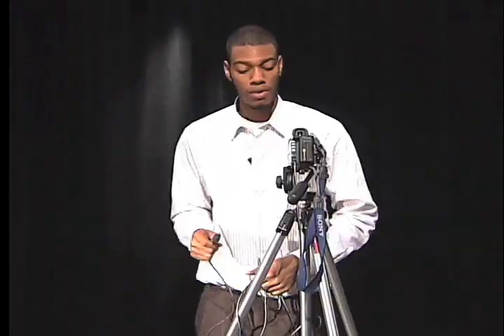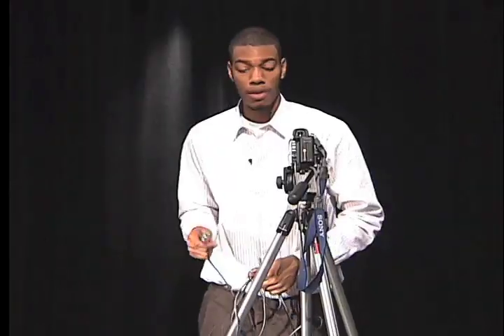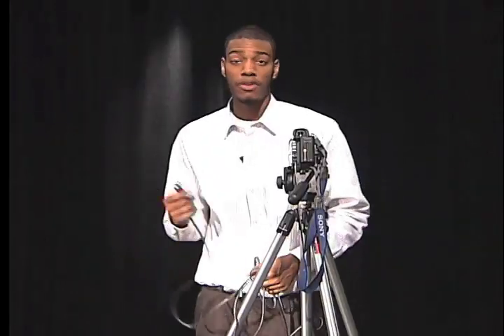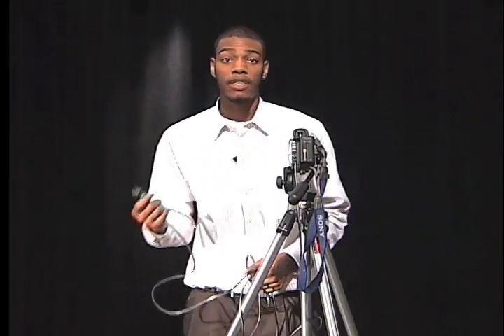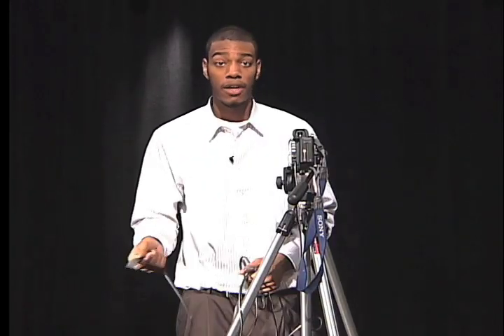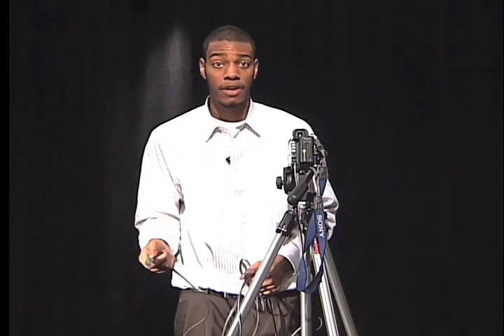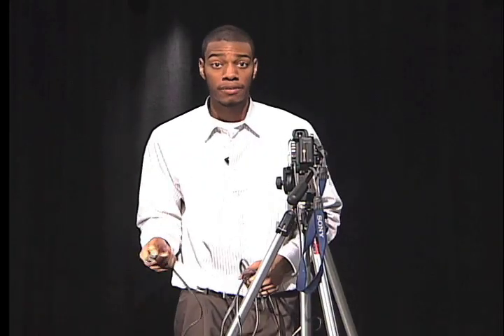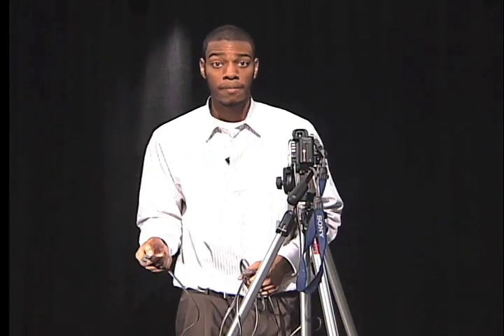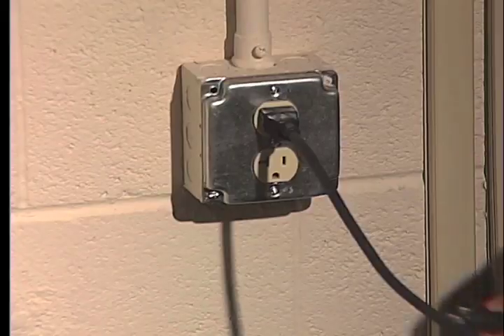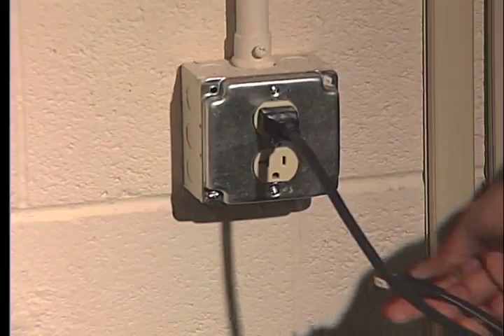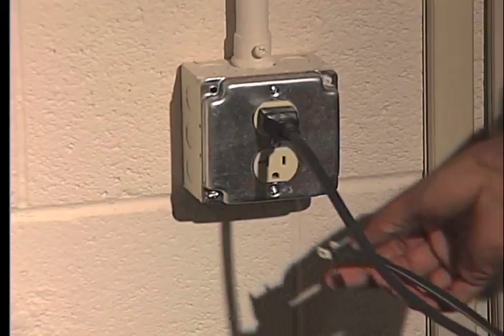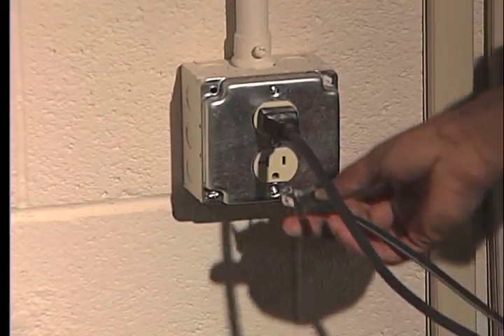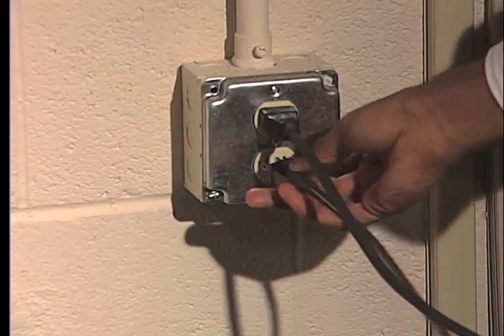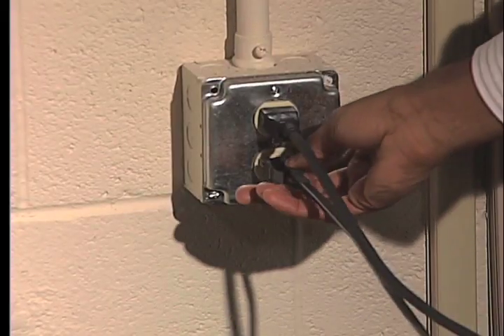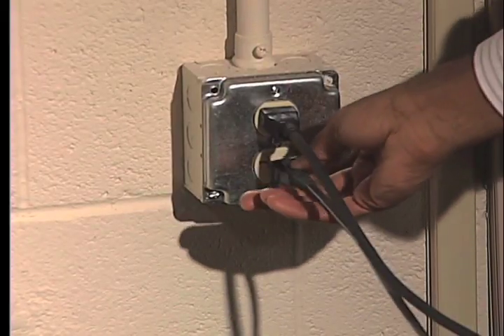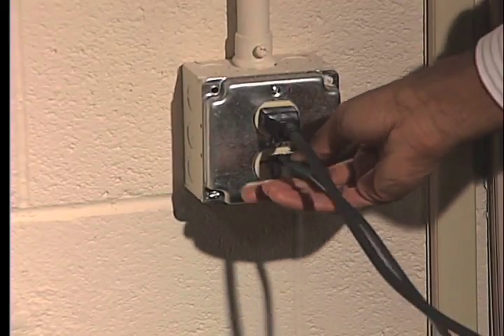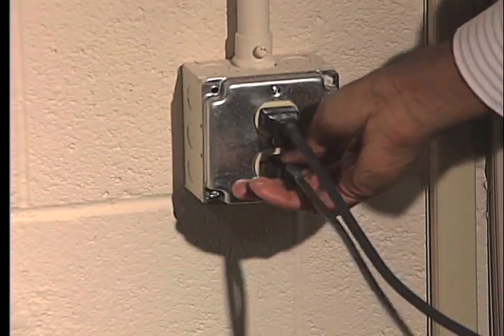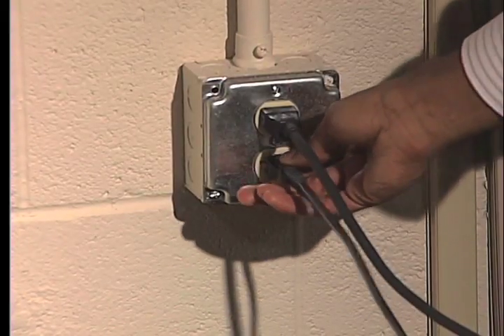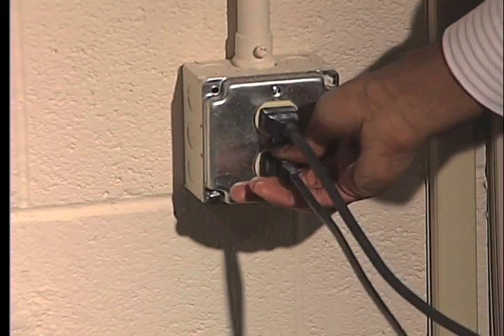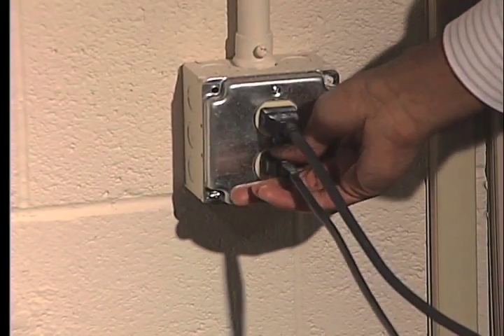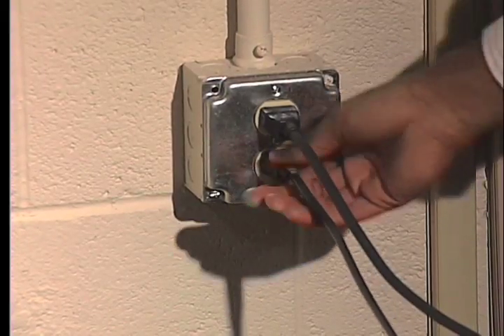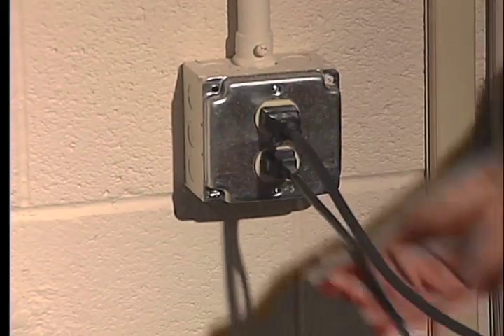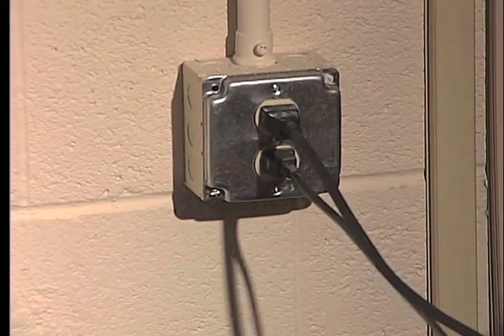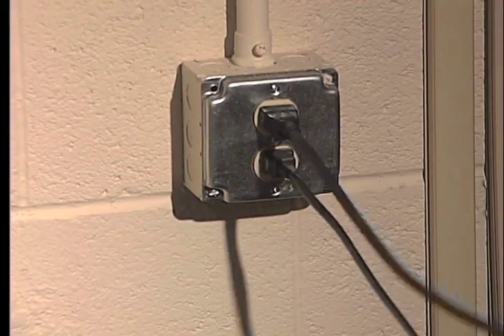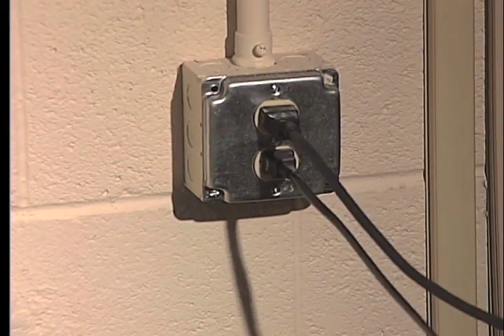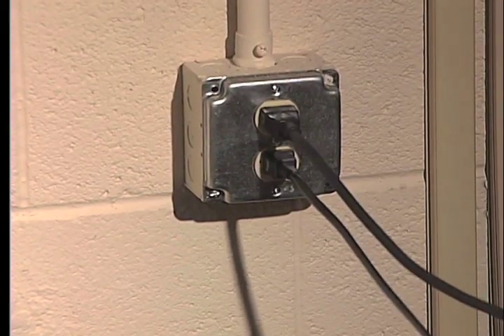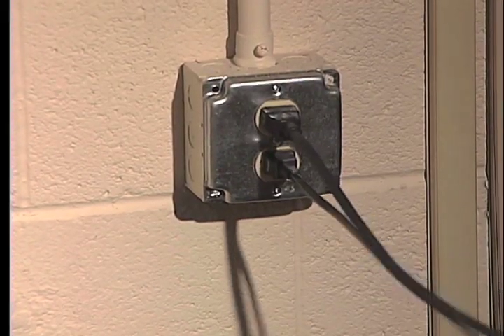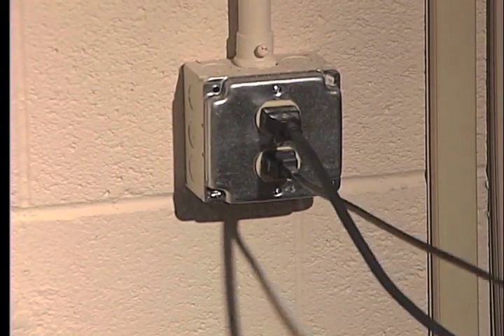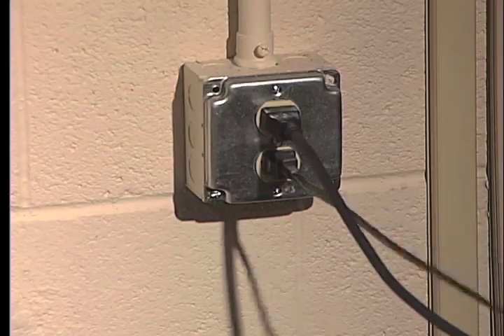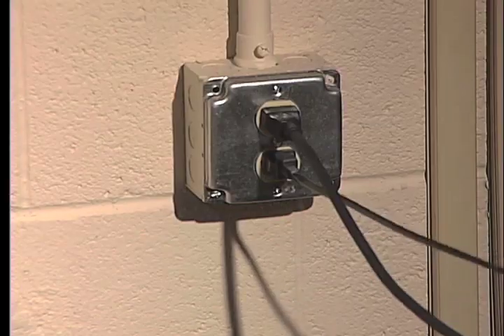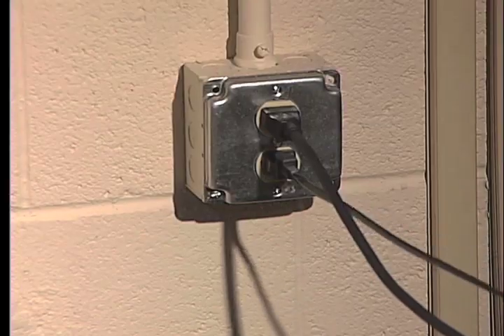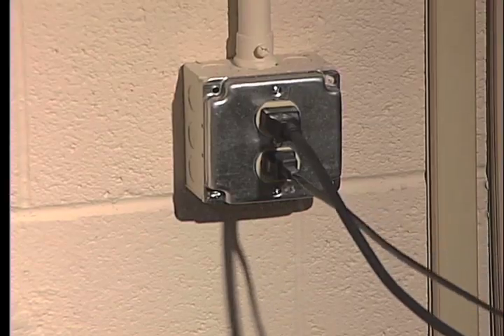Then you take the other end and put it inside of the wall socket or an extension cord.